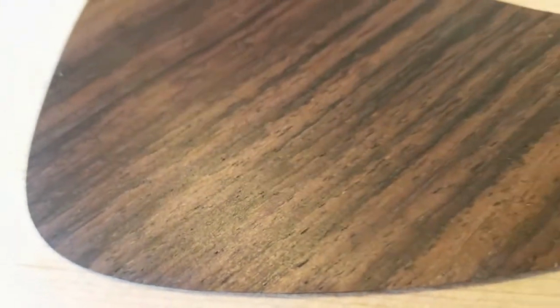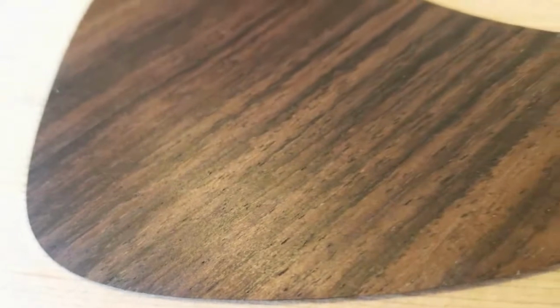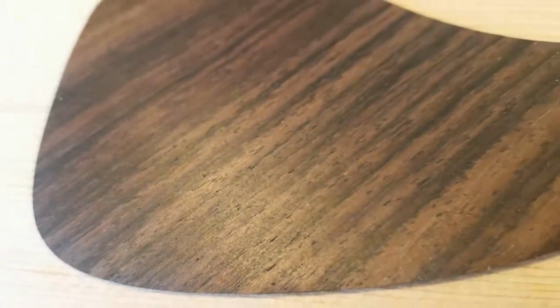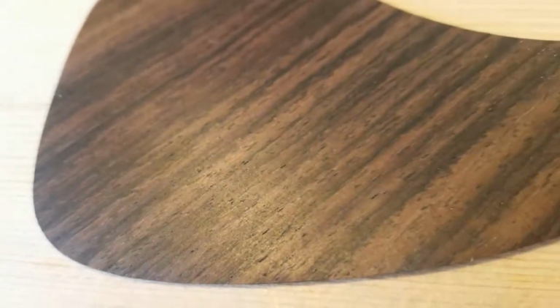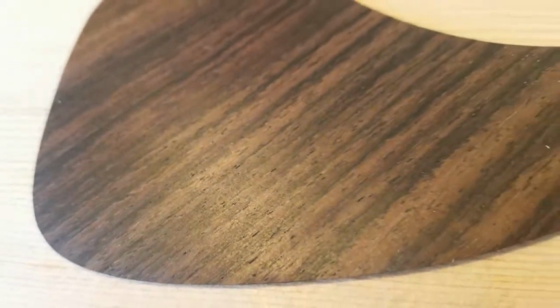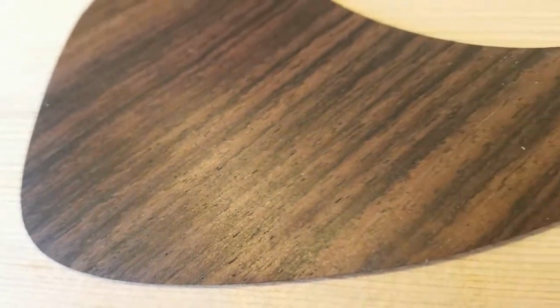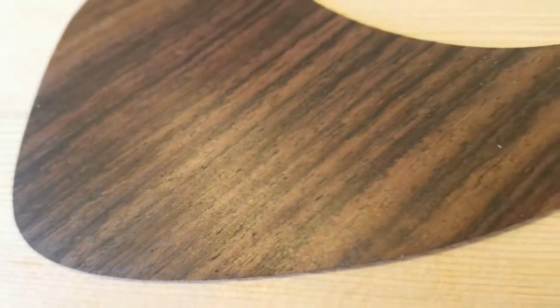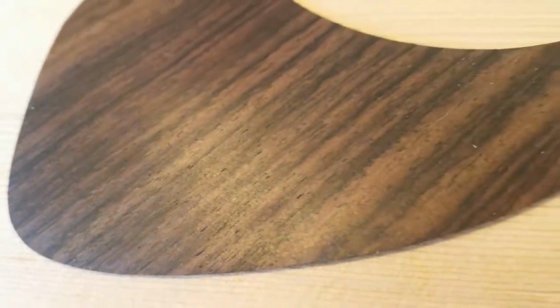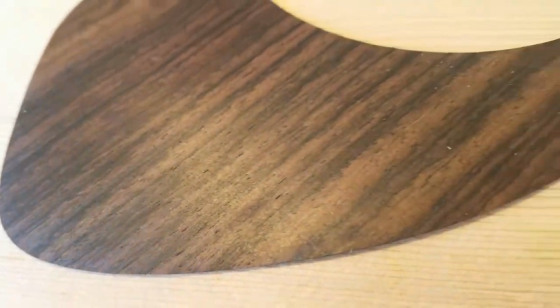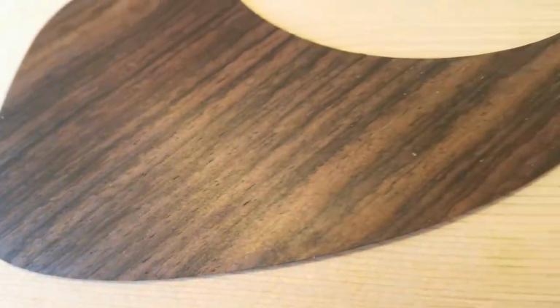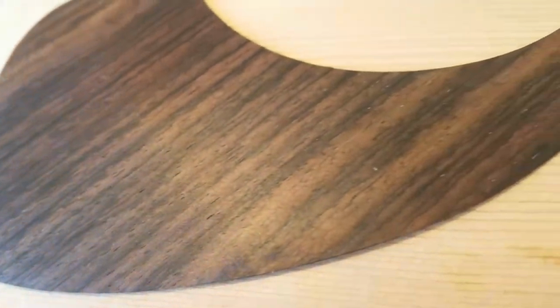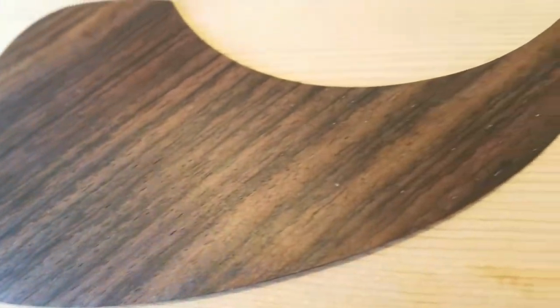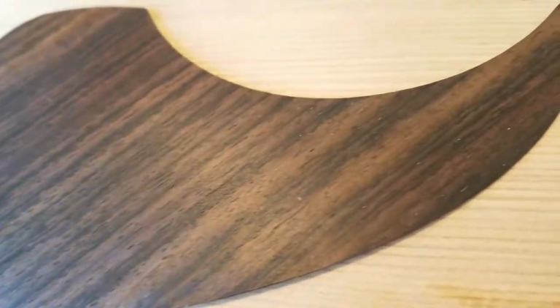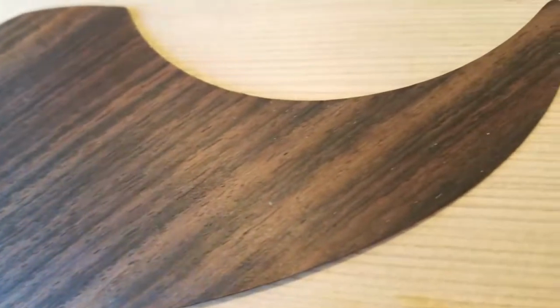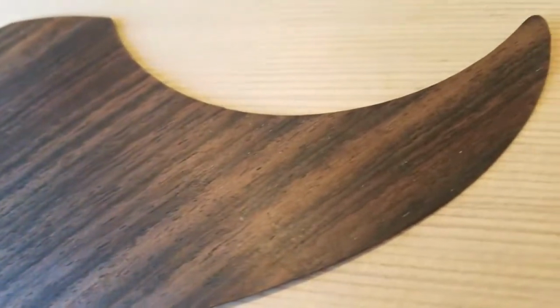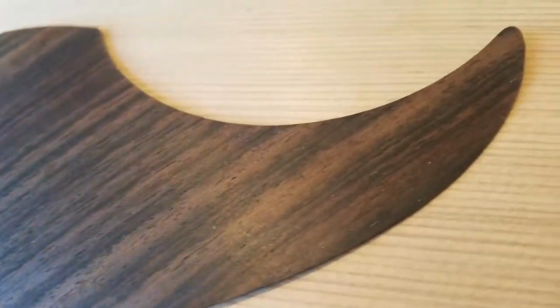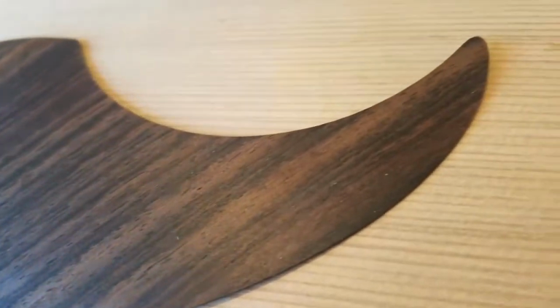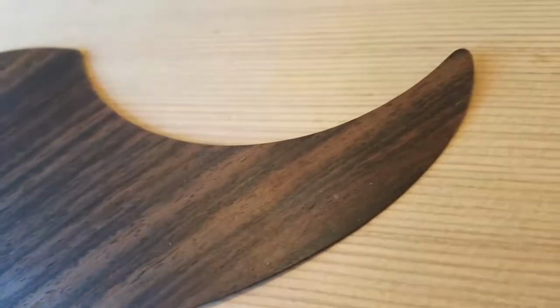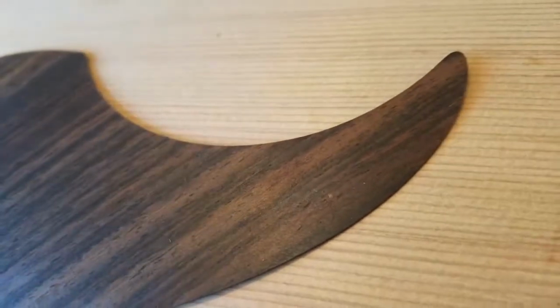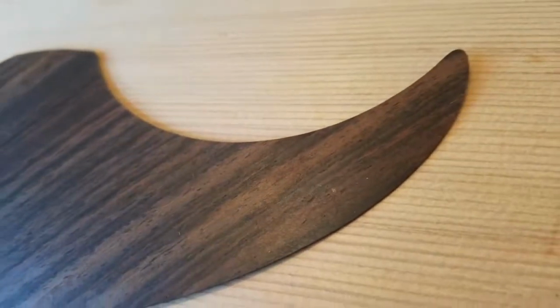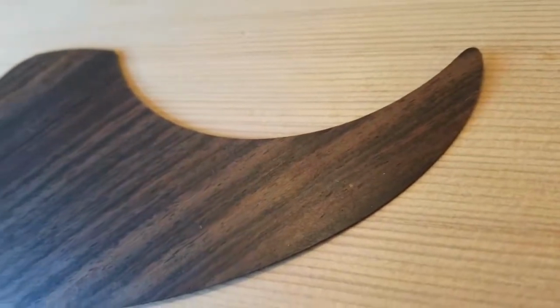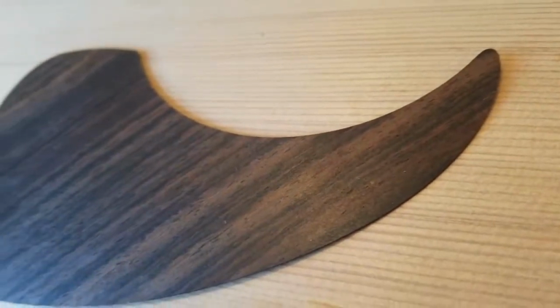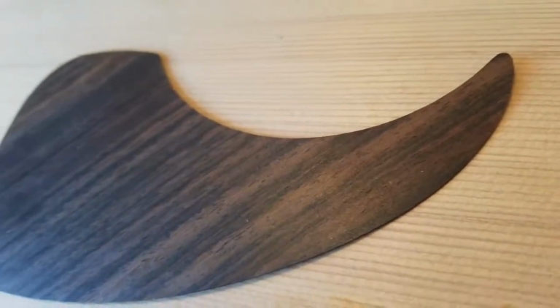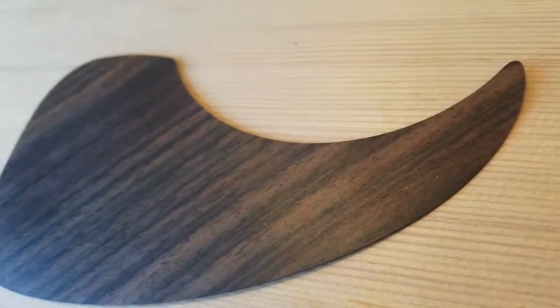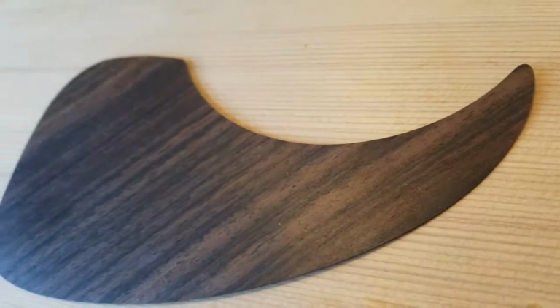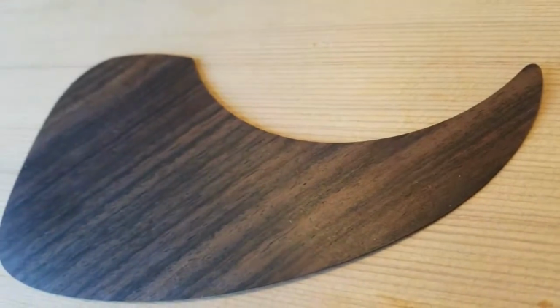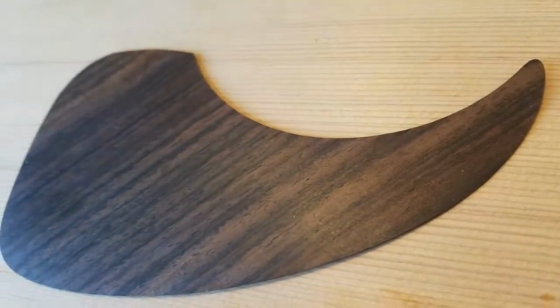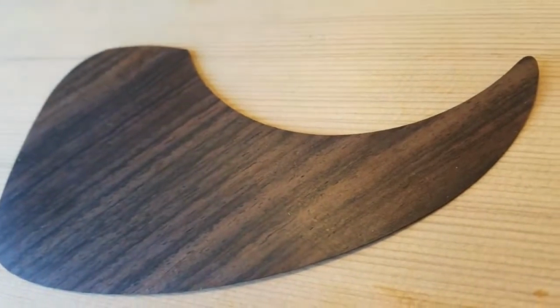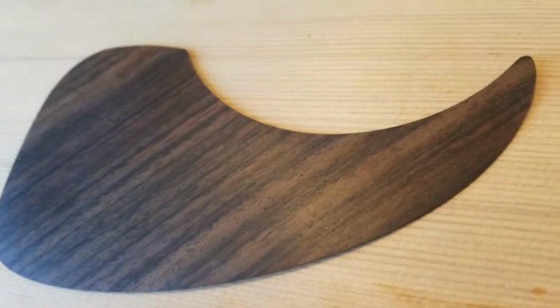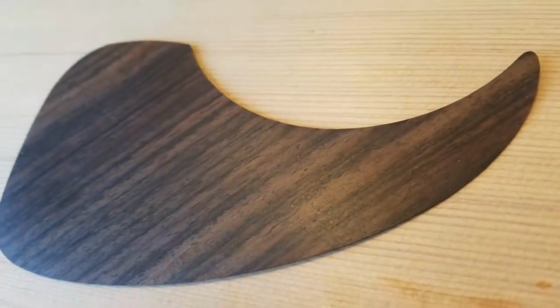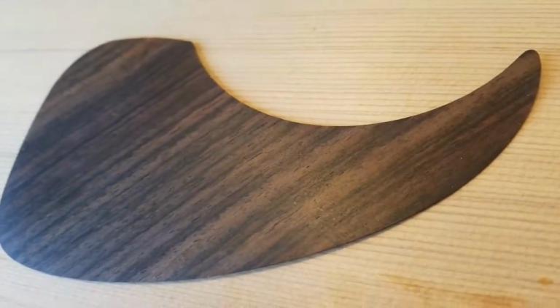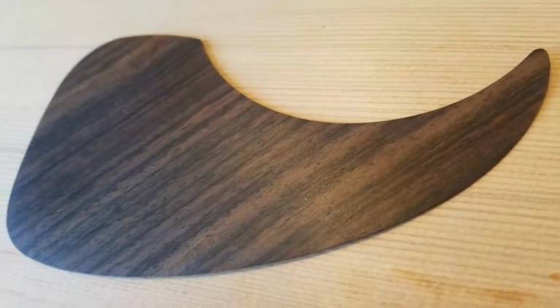Thin is the thinnest plastics, resilient to wear, beautiful as the finest toned woods, and lightweight for the least impact on your guitar's voice.